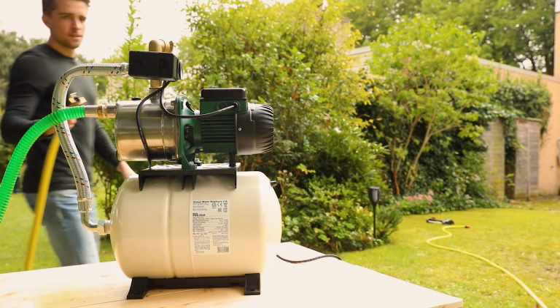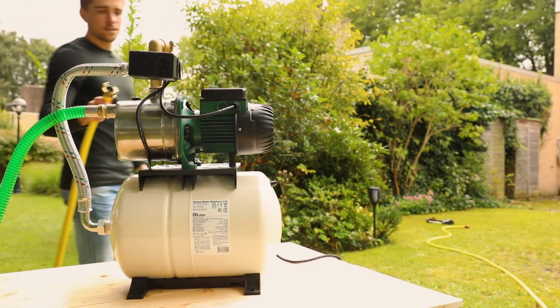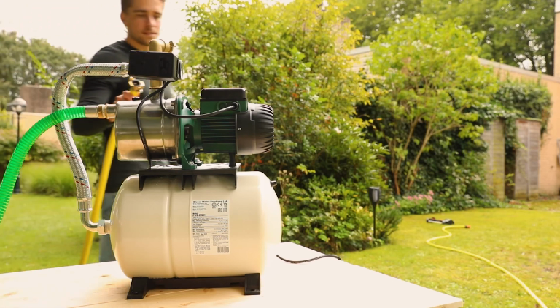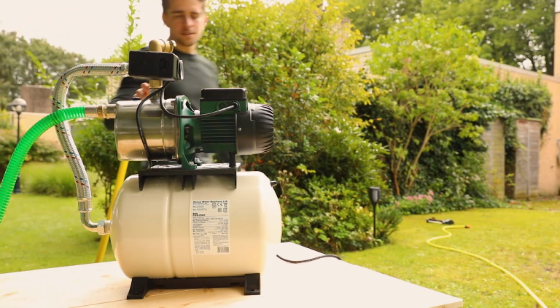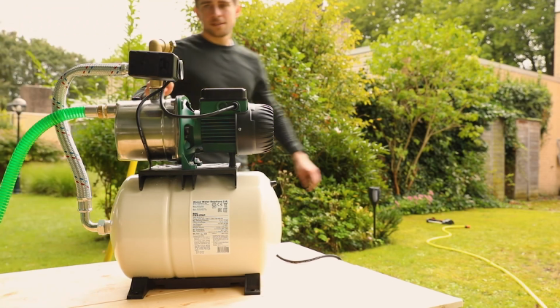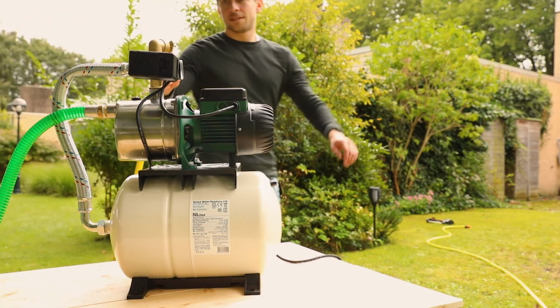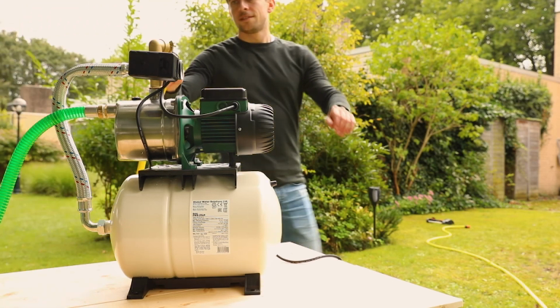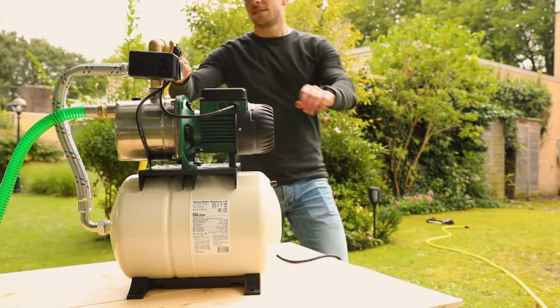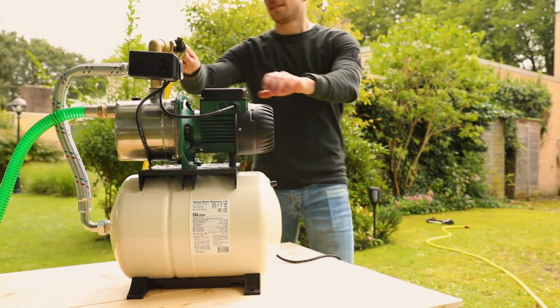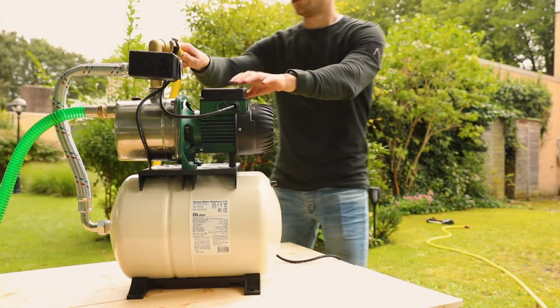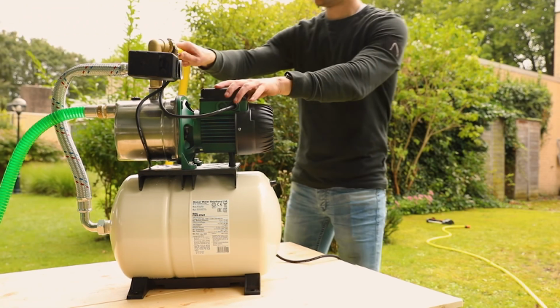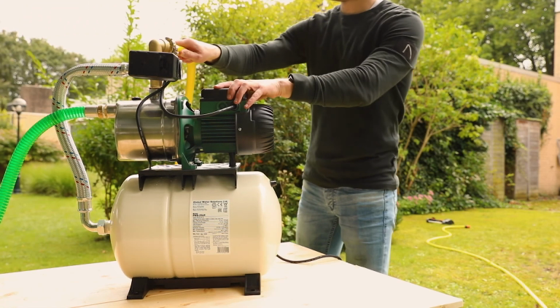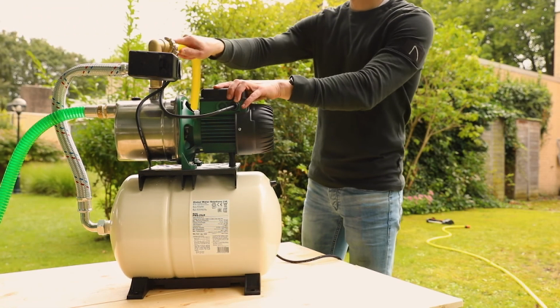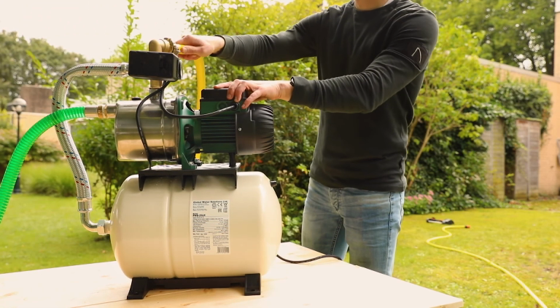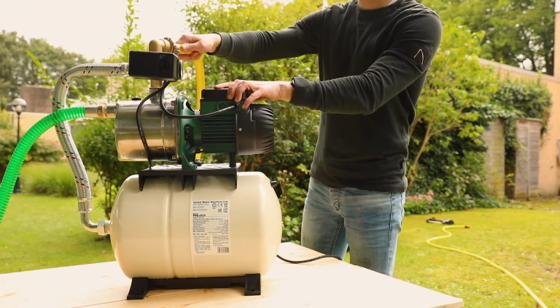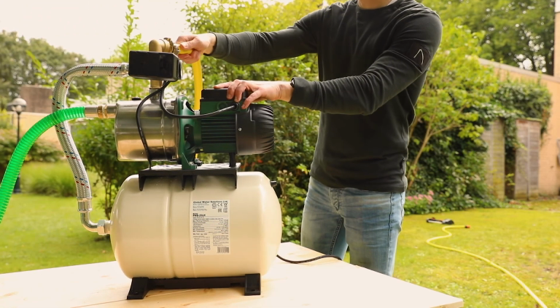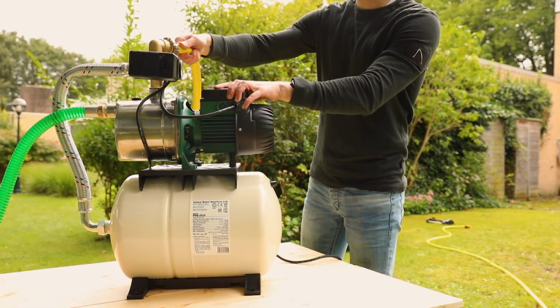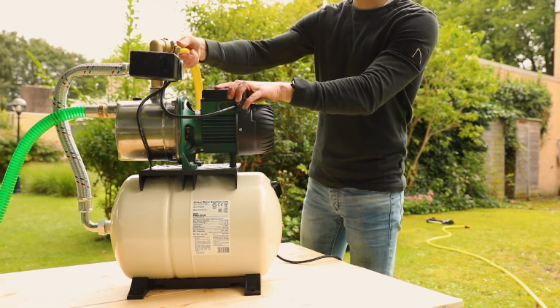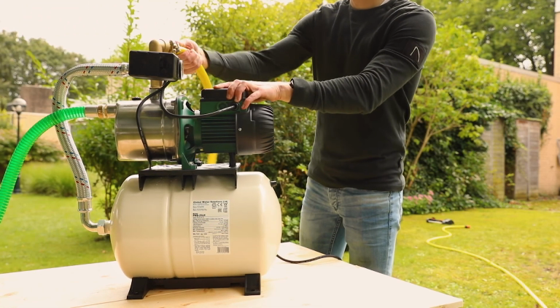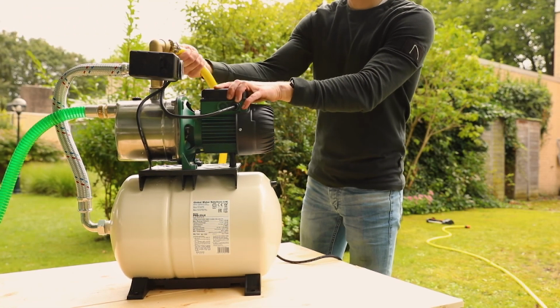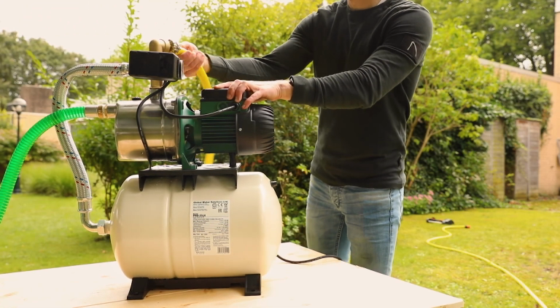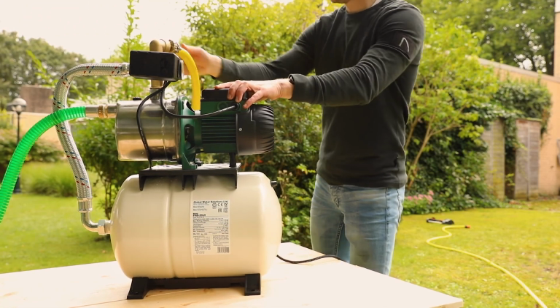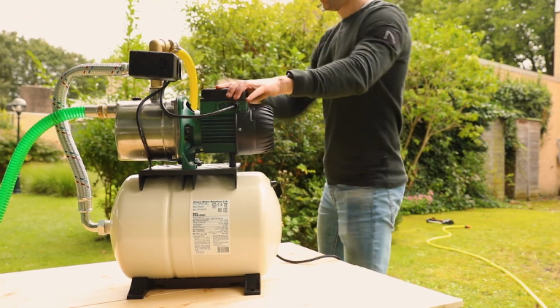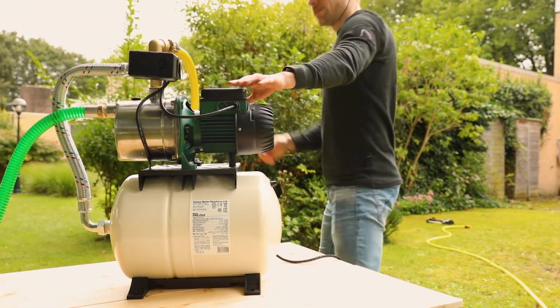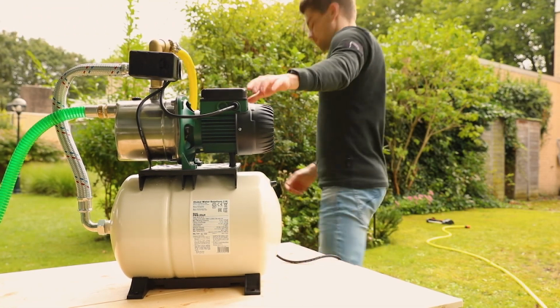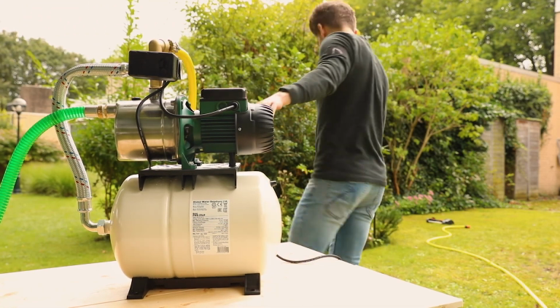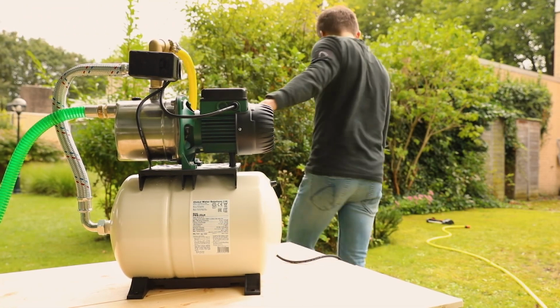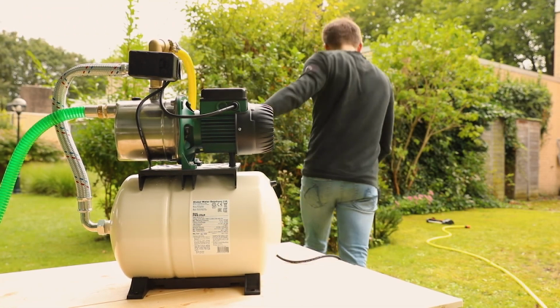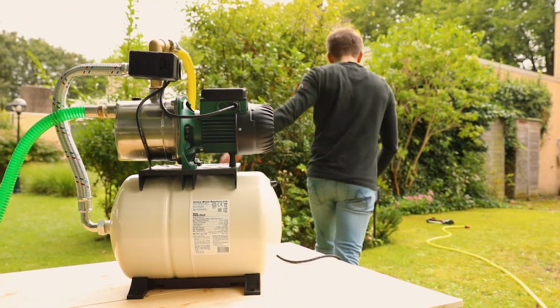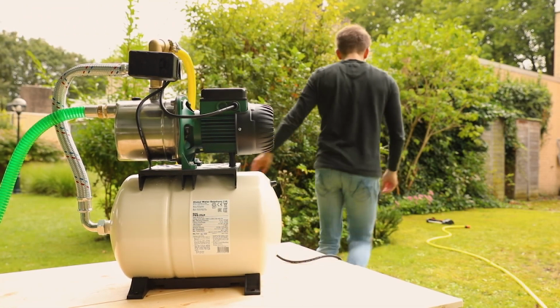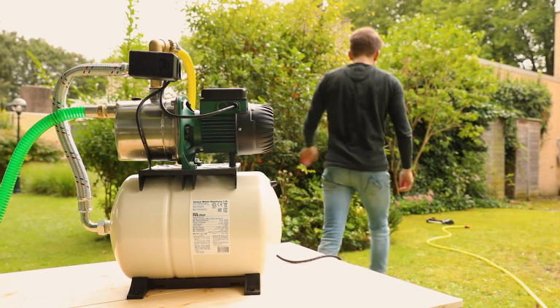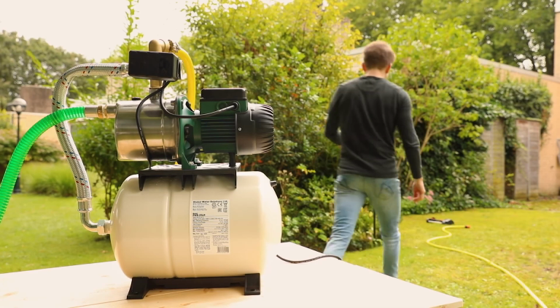Attach the sprinkler to the other end of the hose with a socket or connector, using a quick coupling connector.